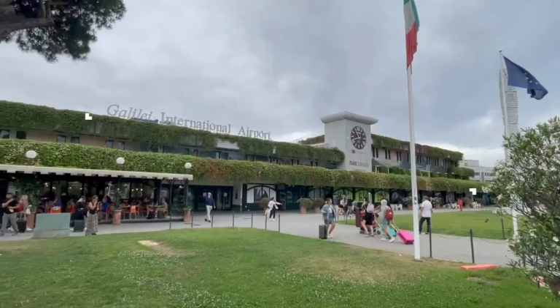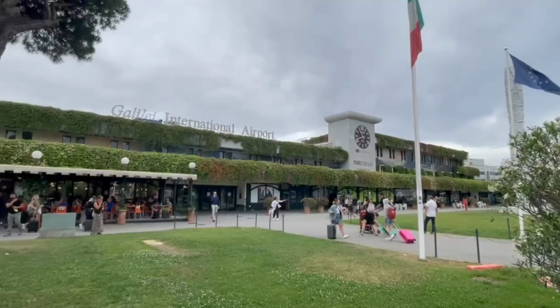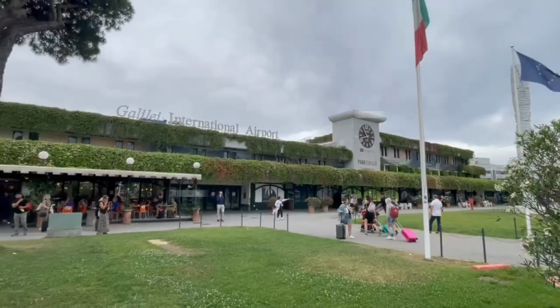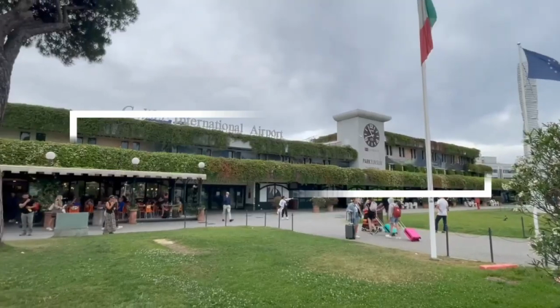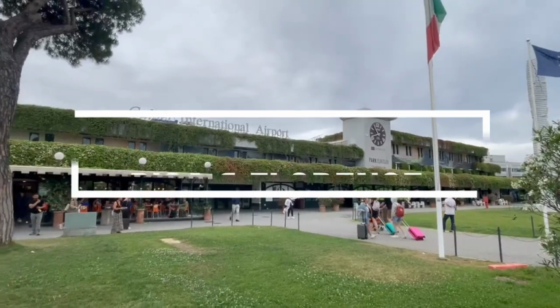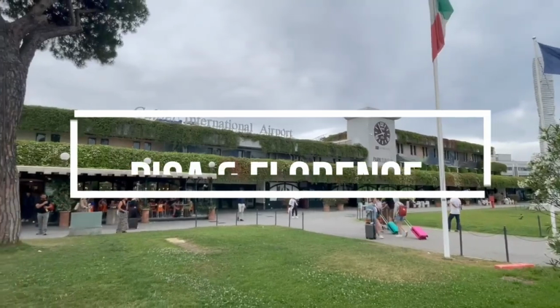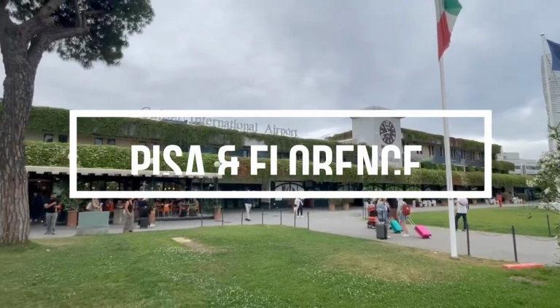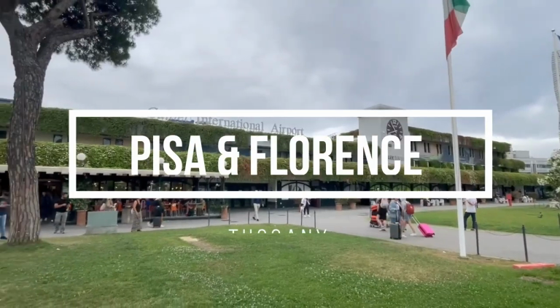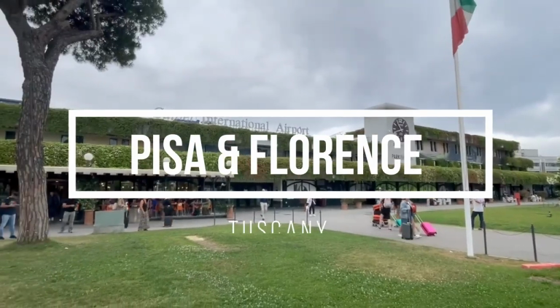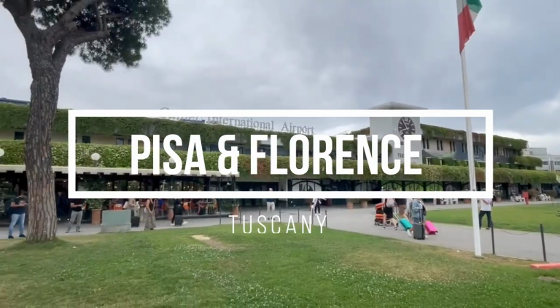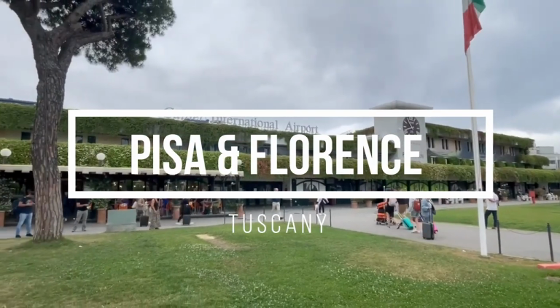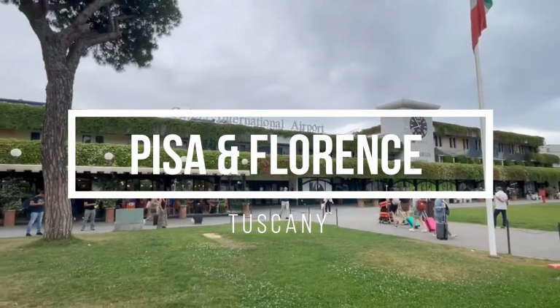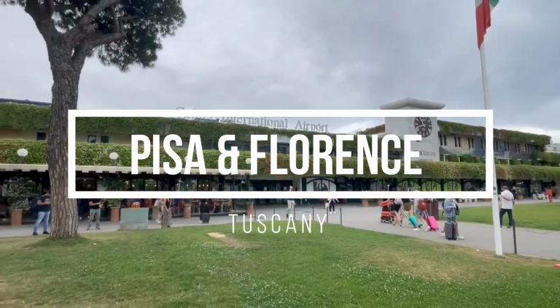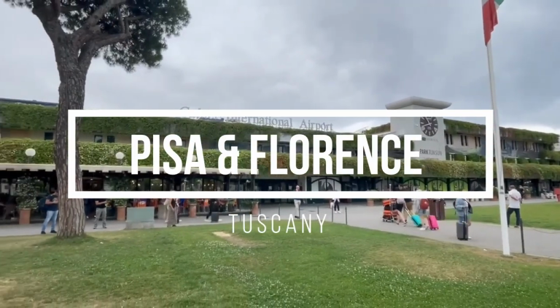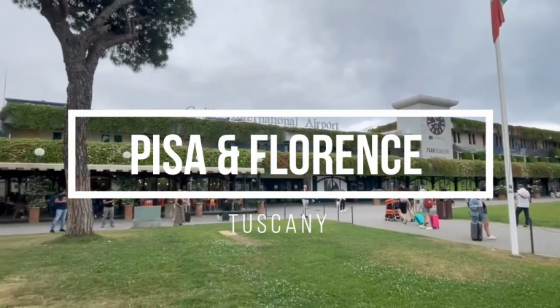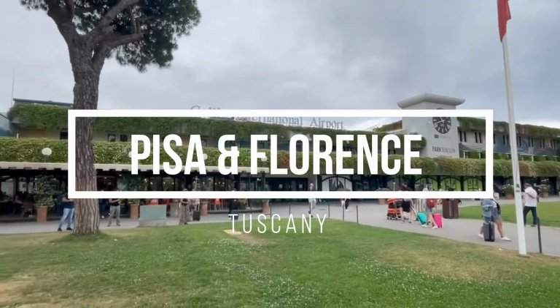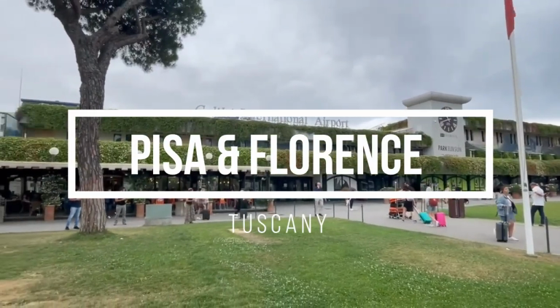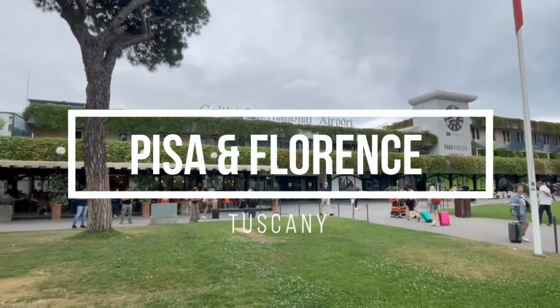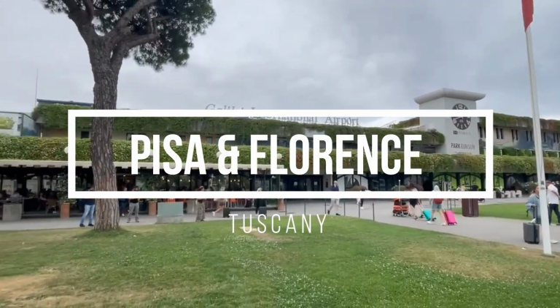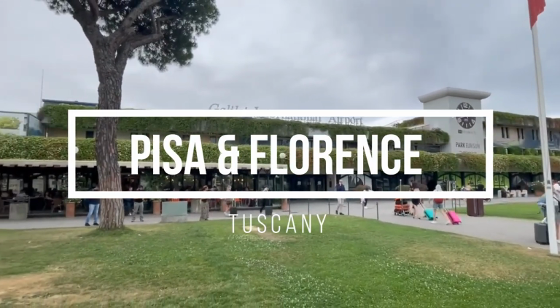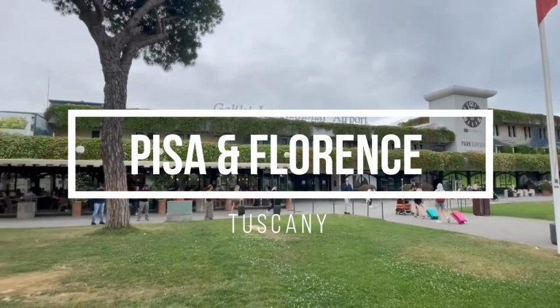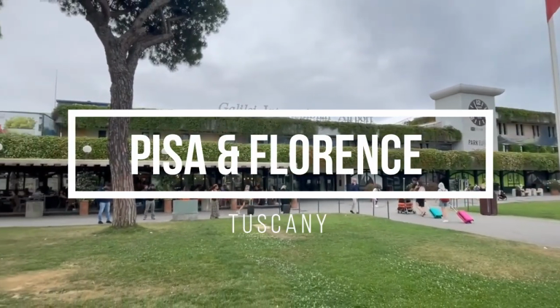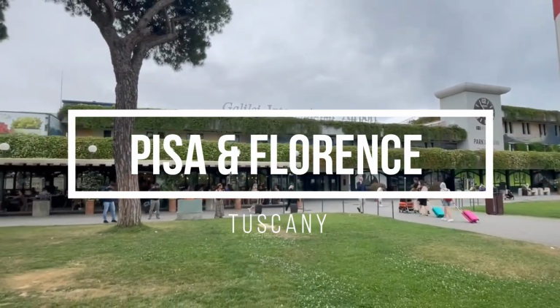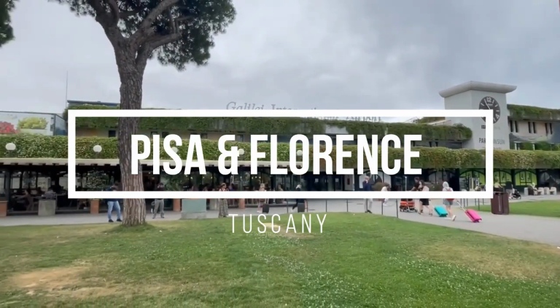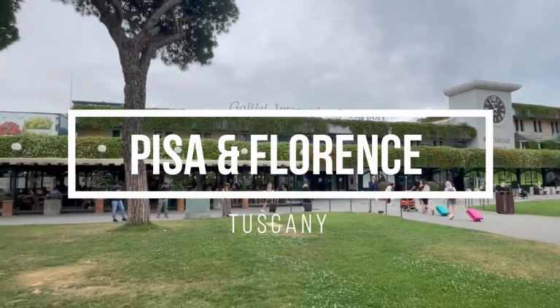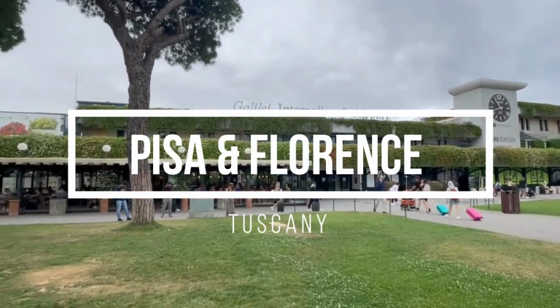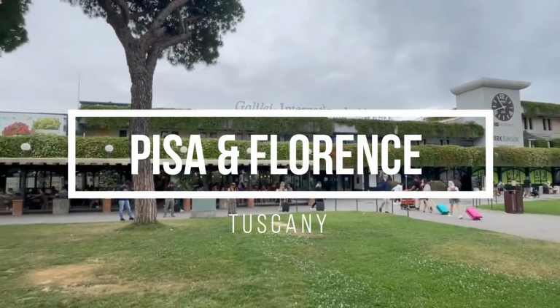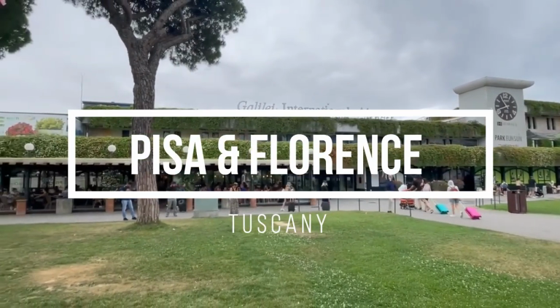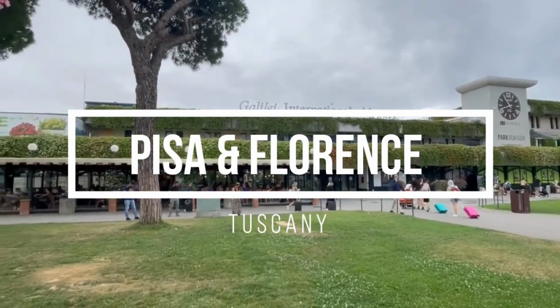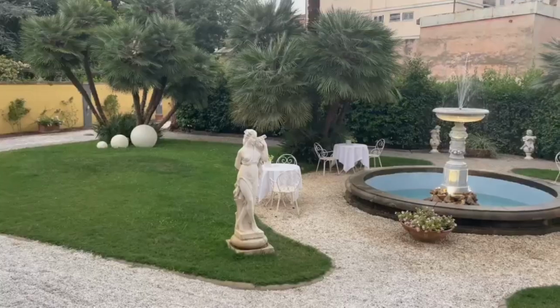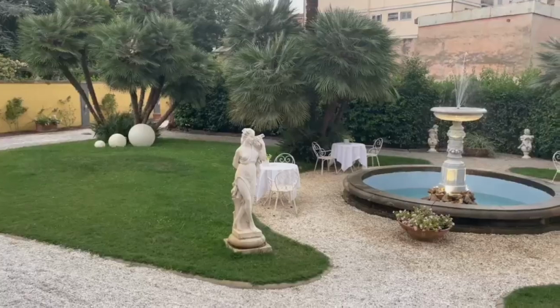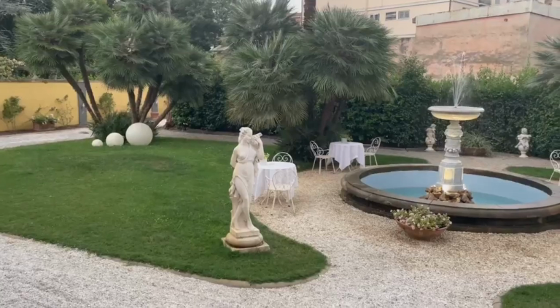Welcome to Tuscany. In this episode we're going to check out Pisa and Florence.